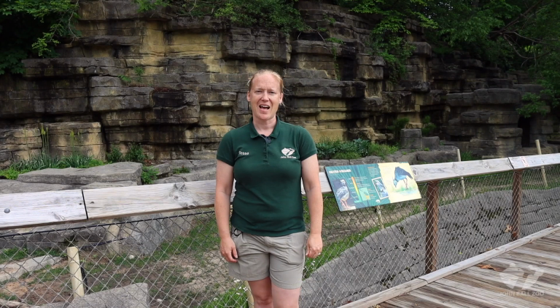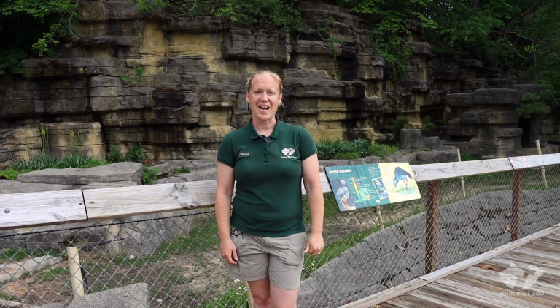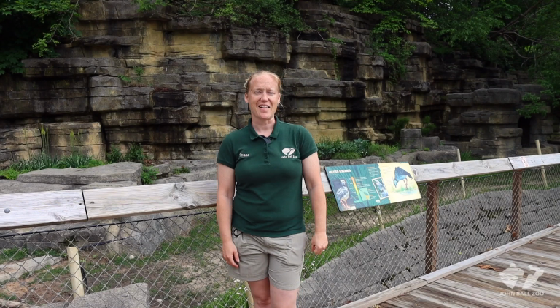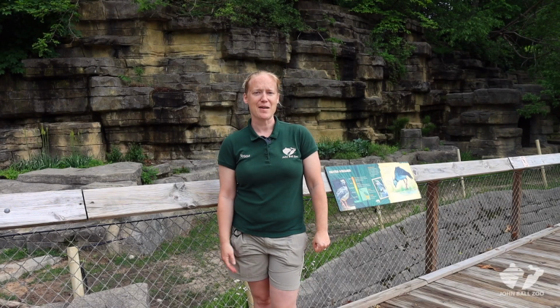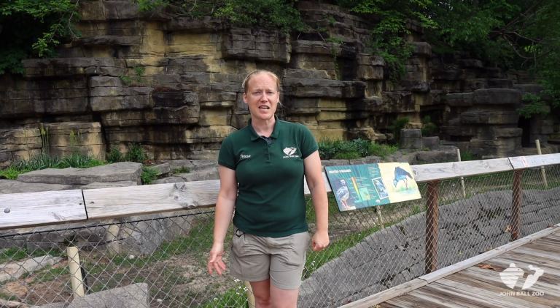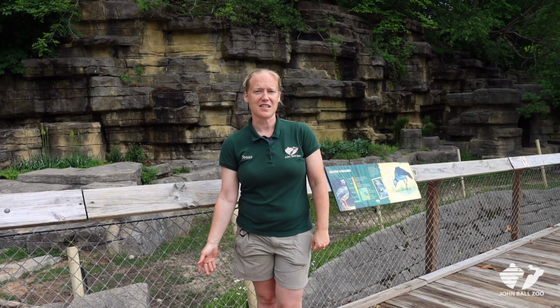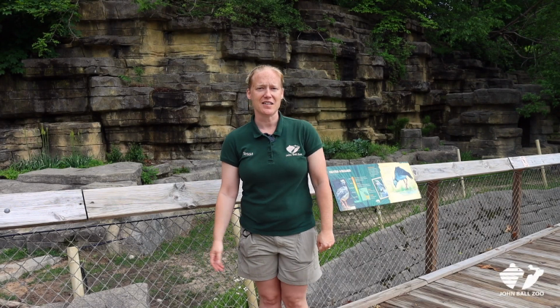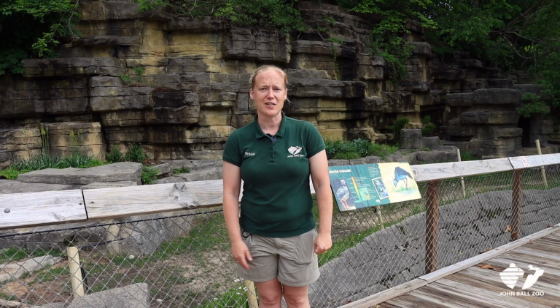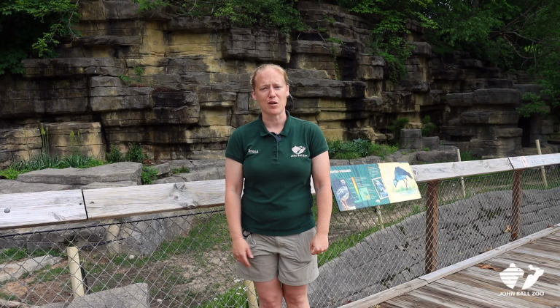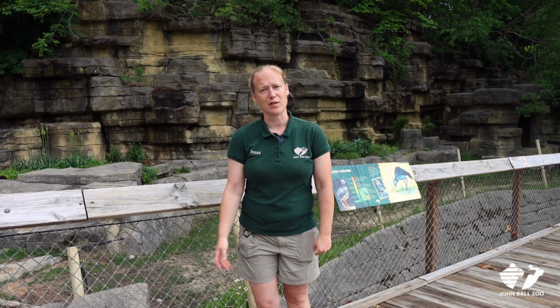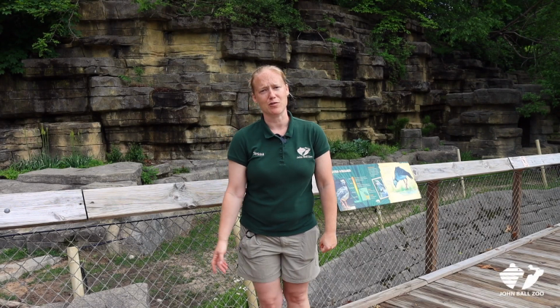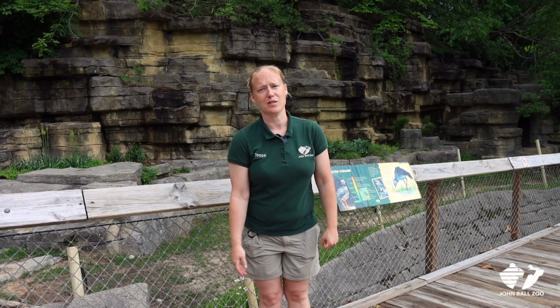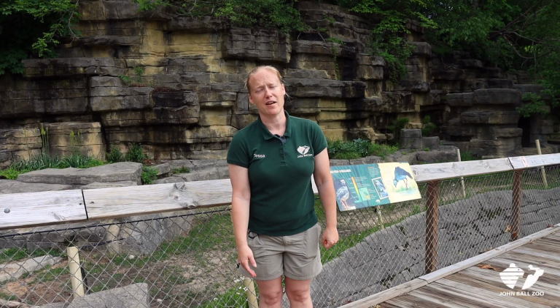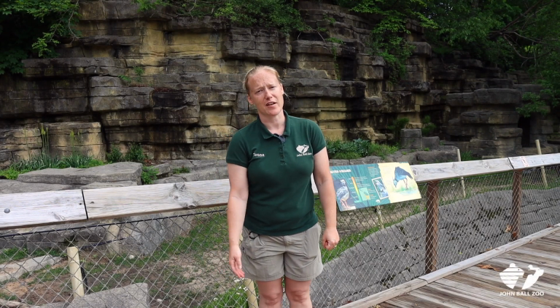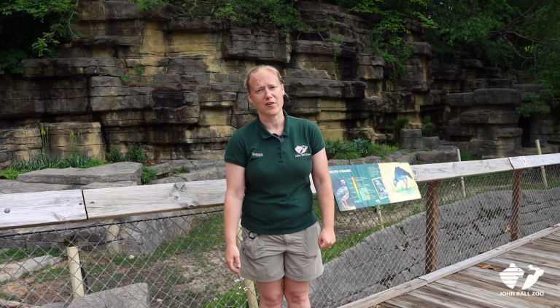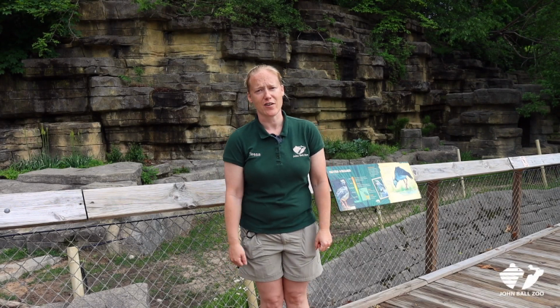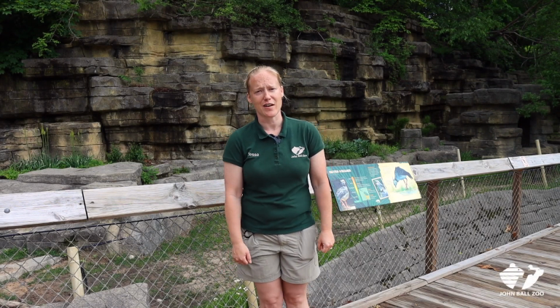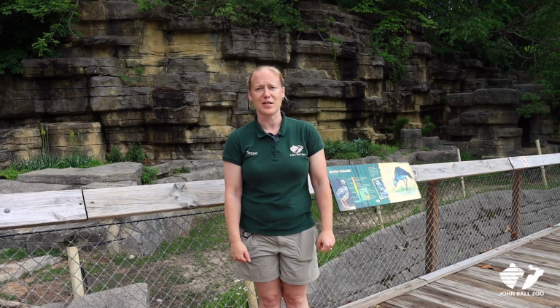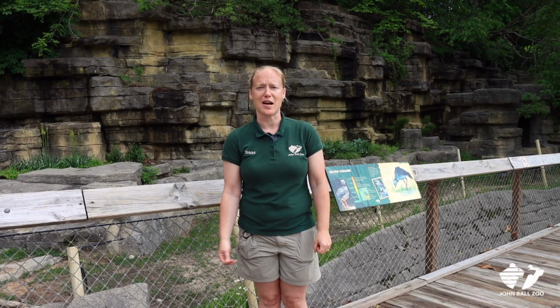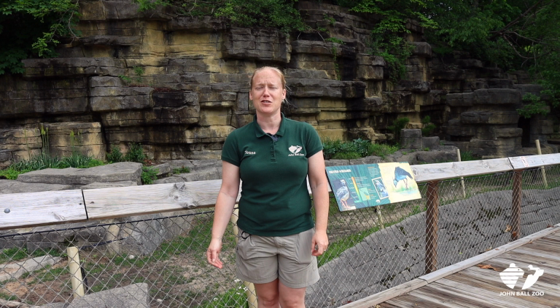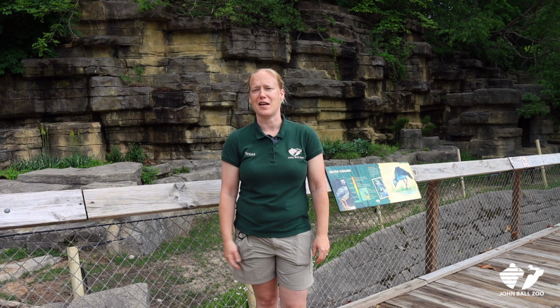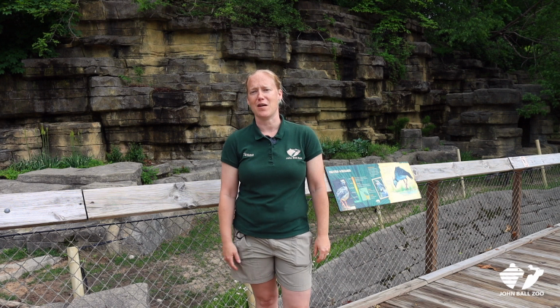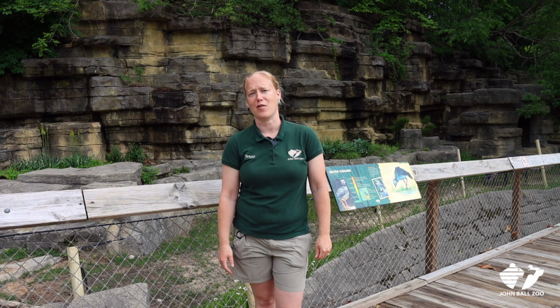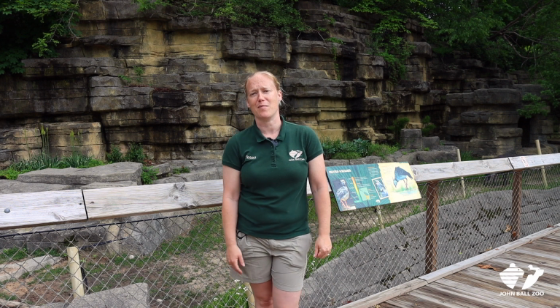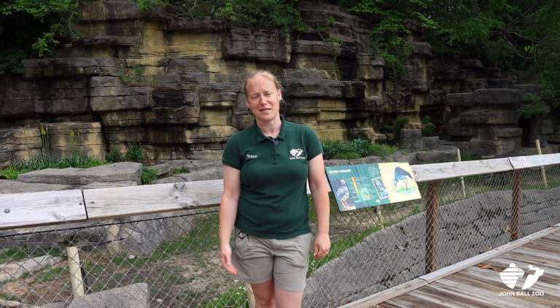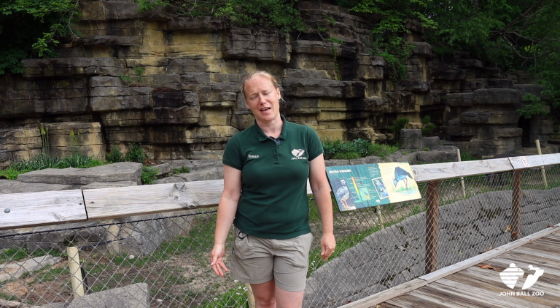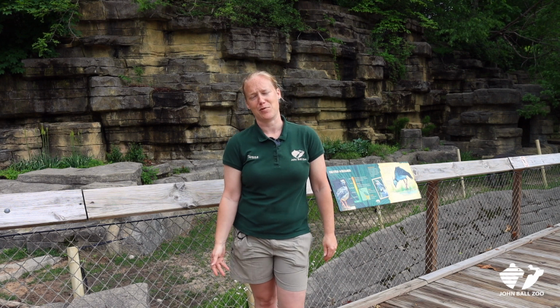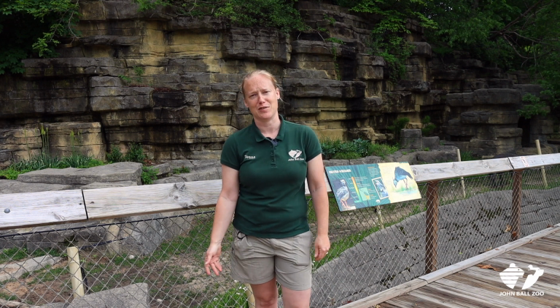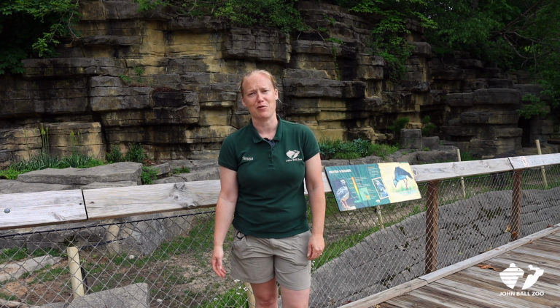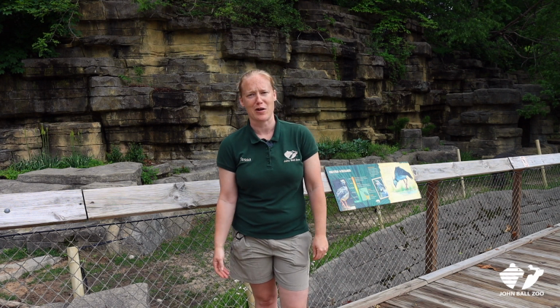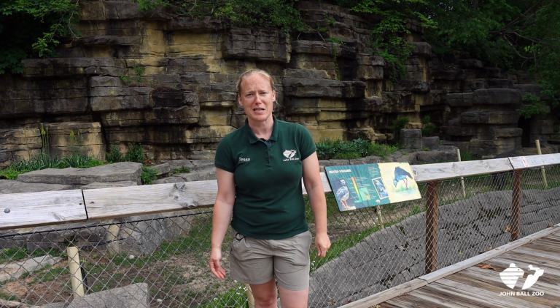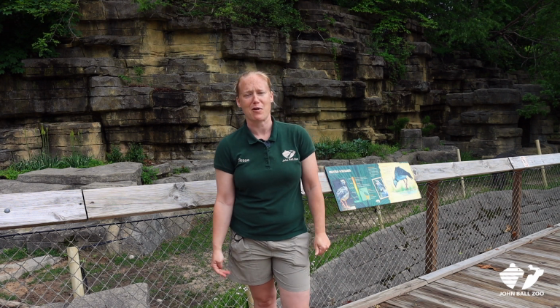Hi, I'm Tessa here at Jambal Zoo, an area curator, and I'm going to talk to you today about our amazing animal, the South American Tapir.